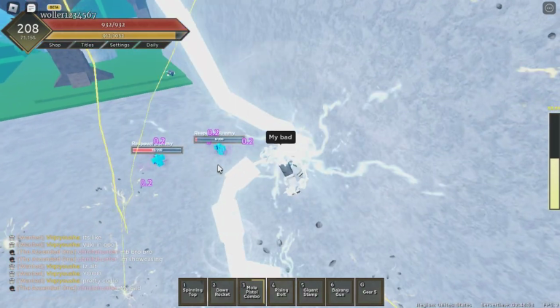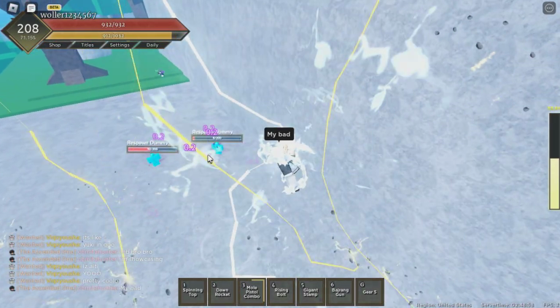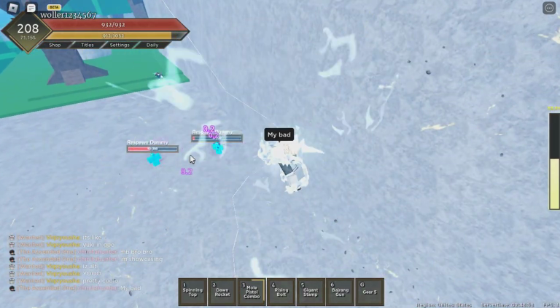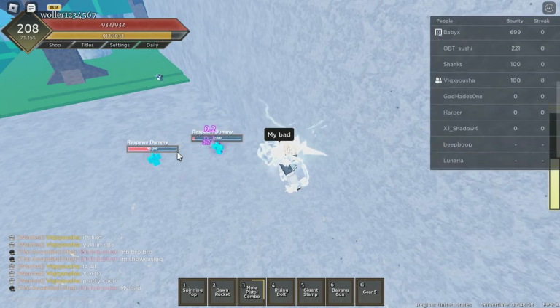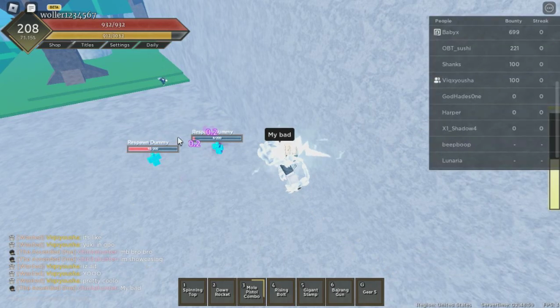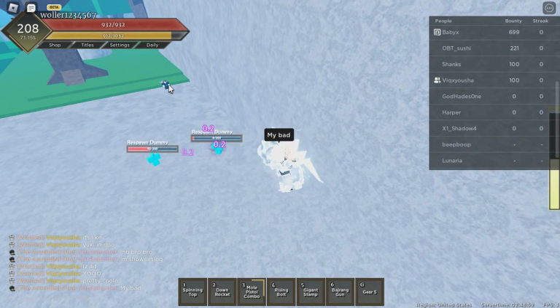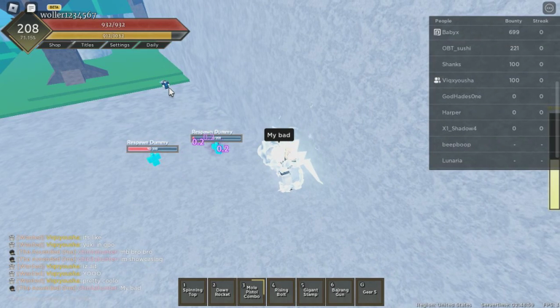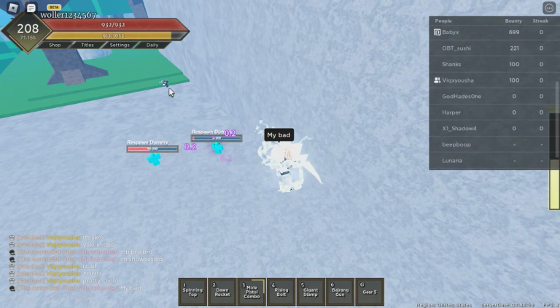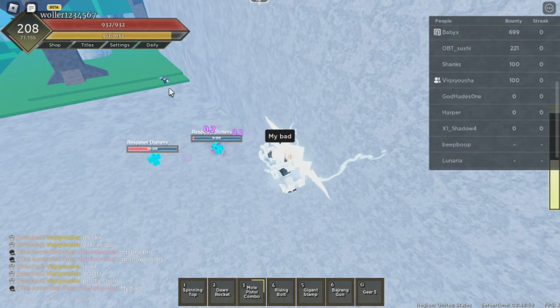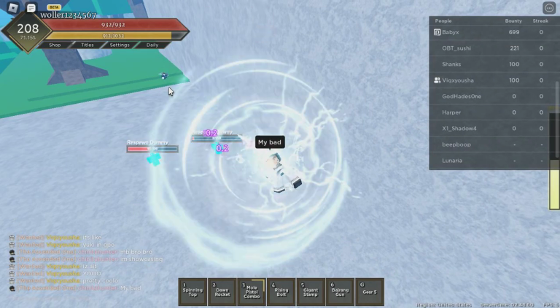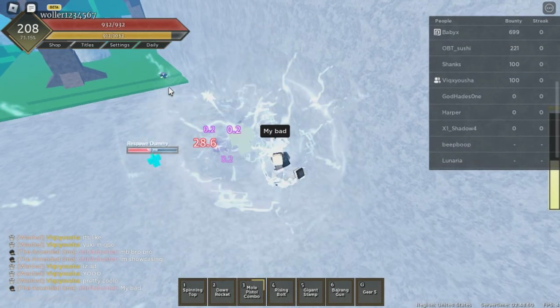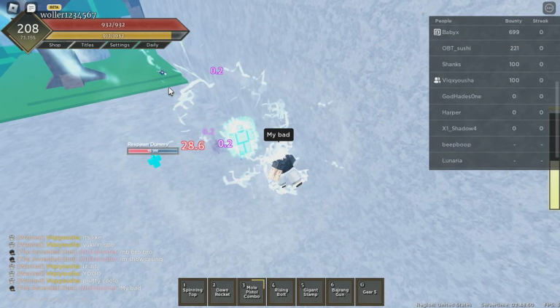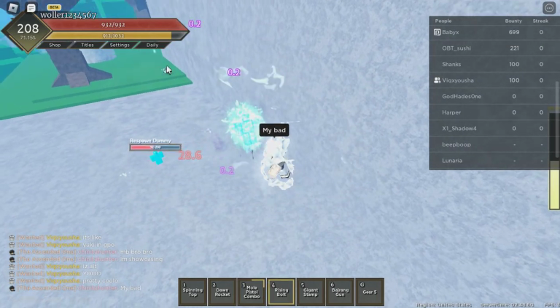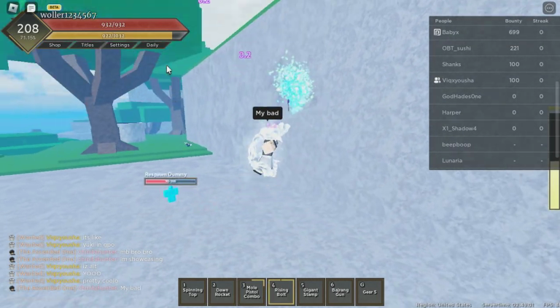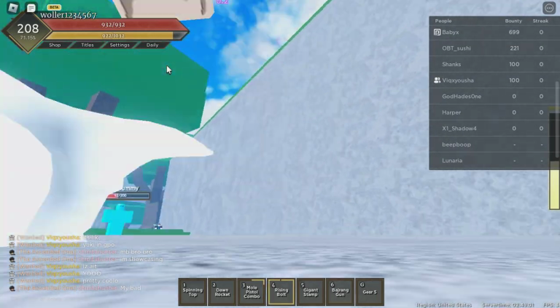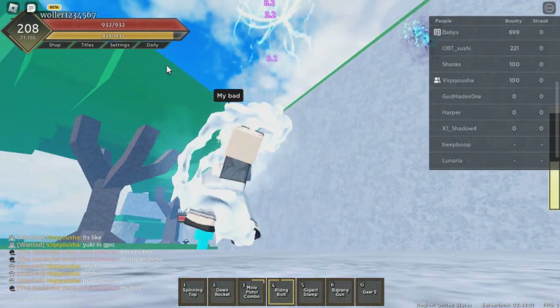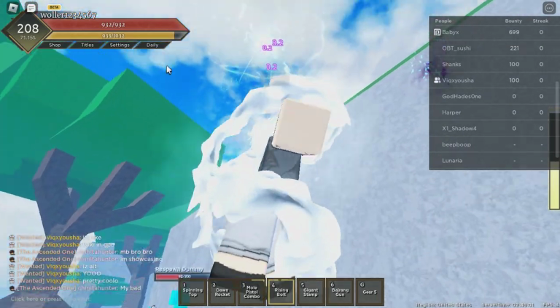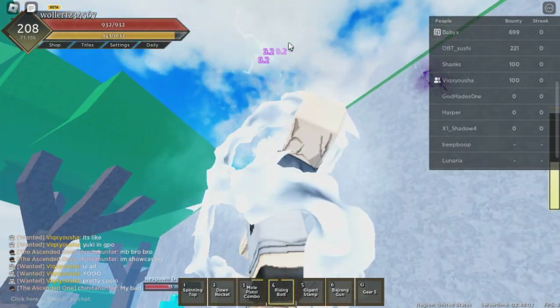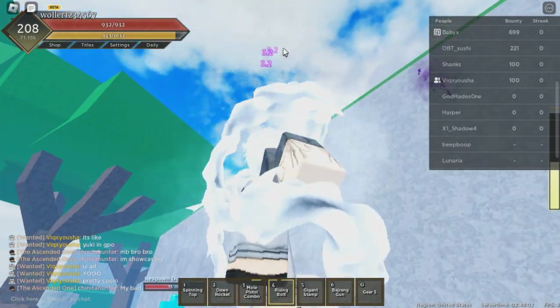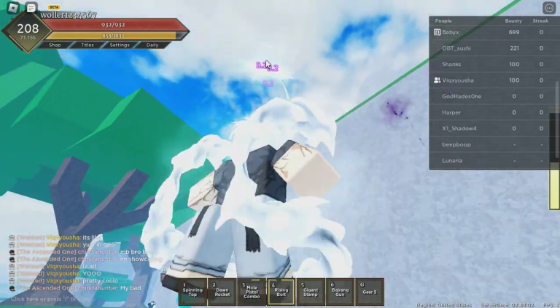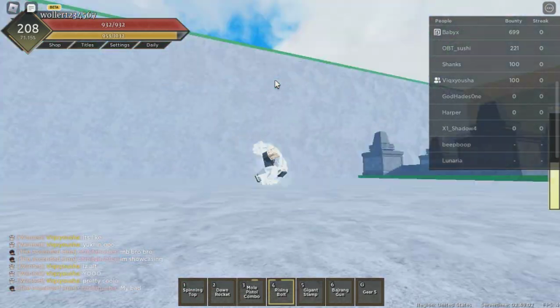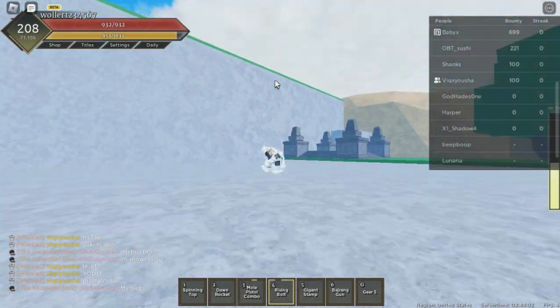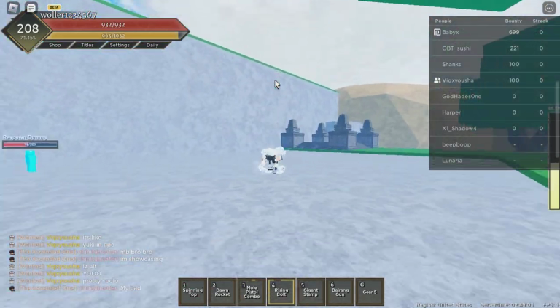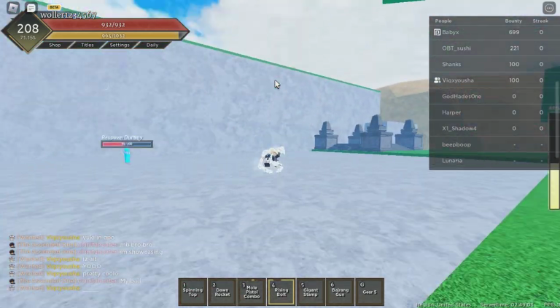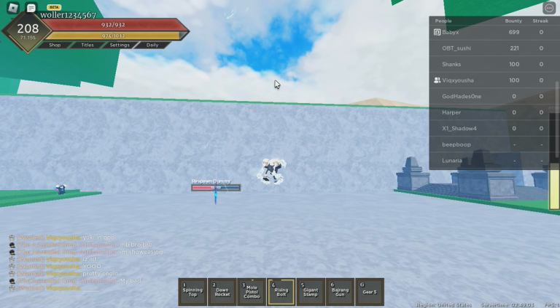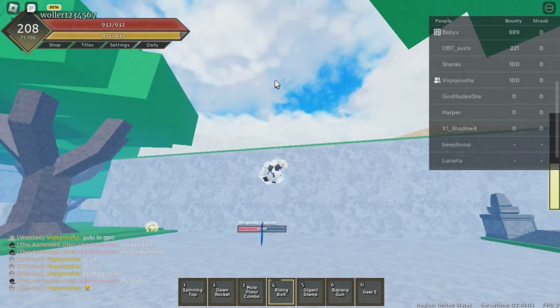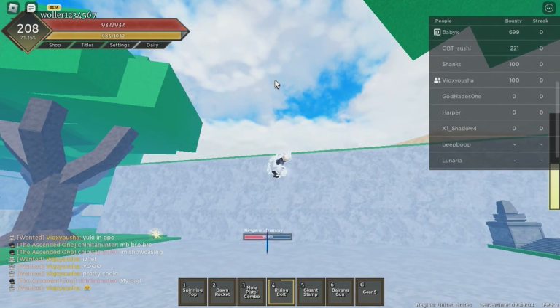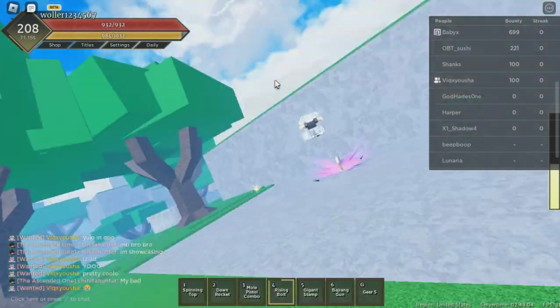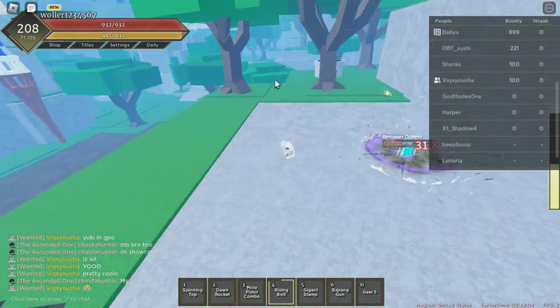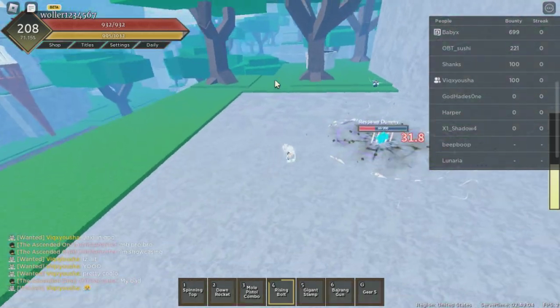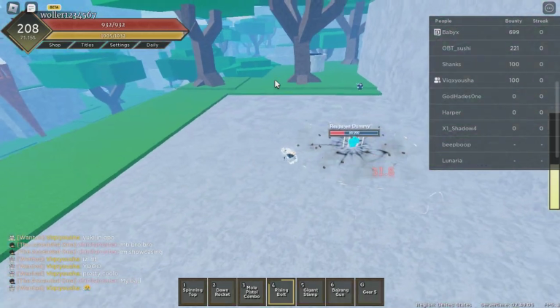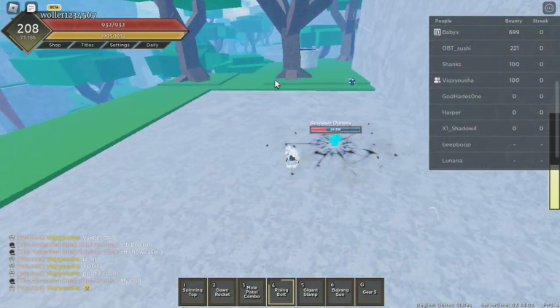Alright, next move is Rising Bolt. It's like the Kaminari one. Just like this — gets you into a pistol and you'll still be flying at the top.